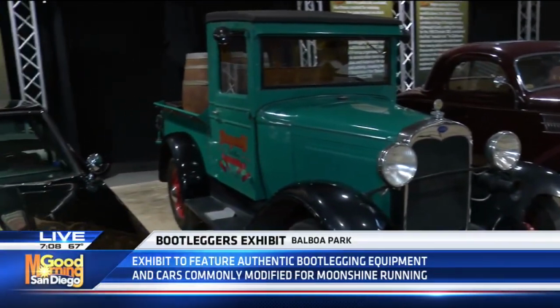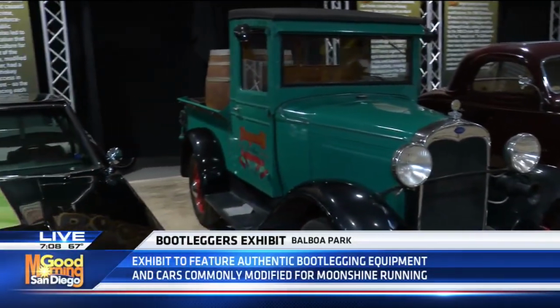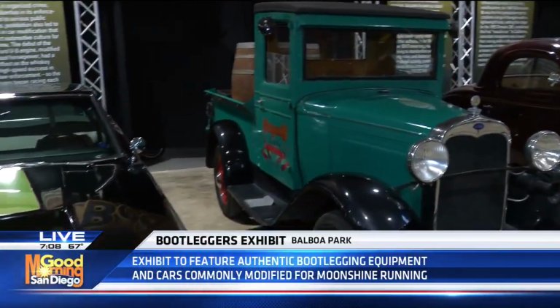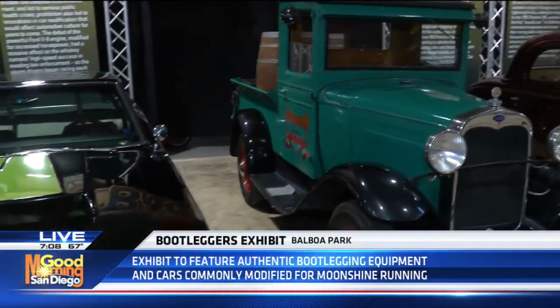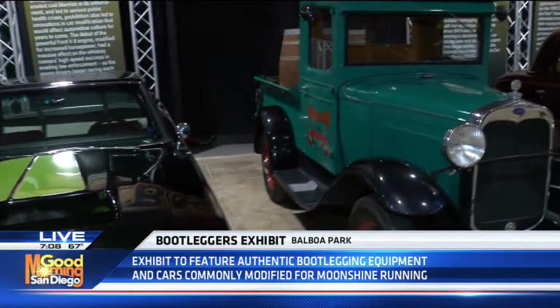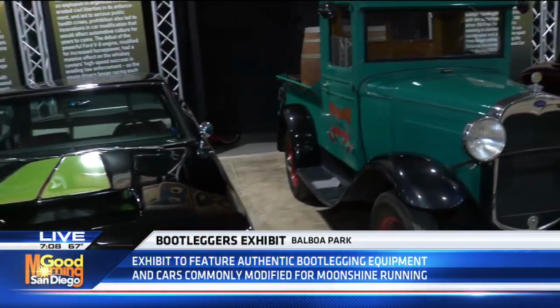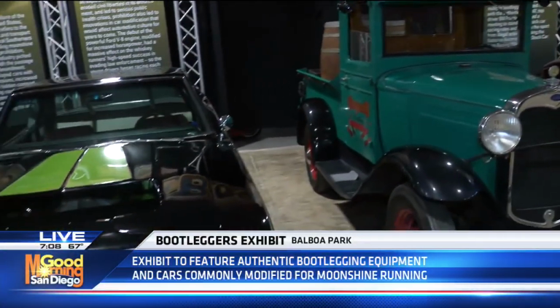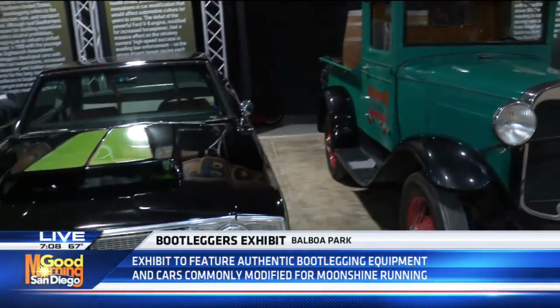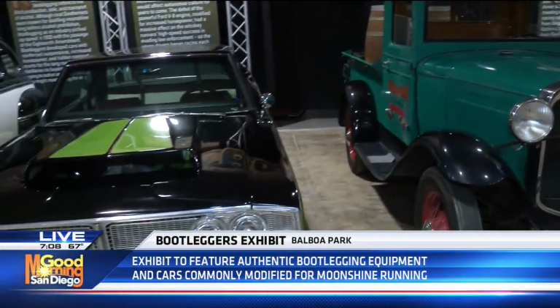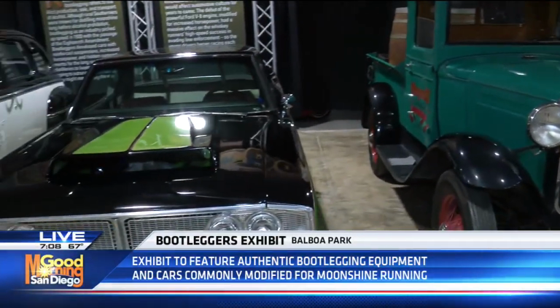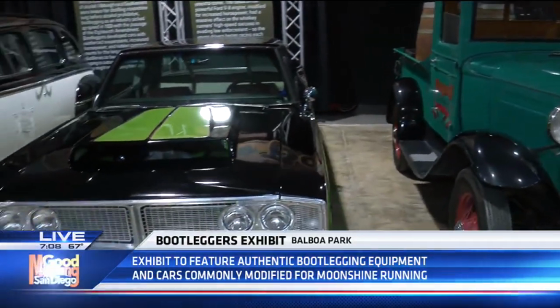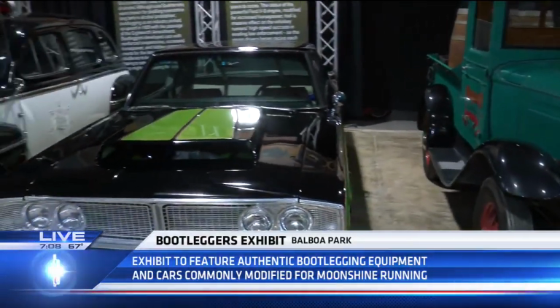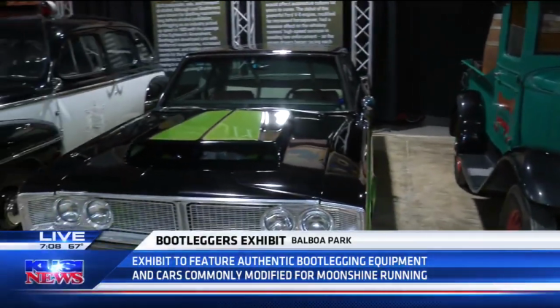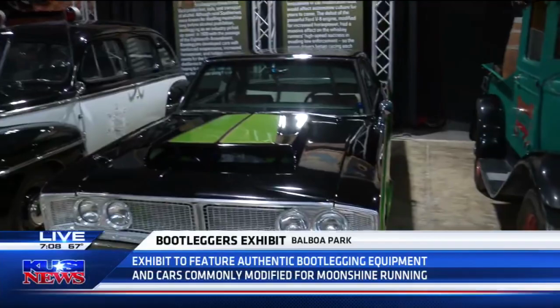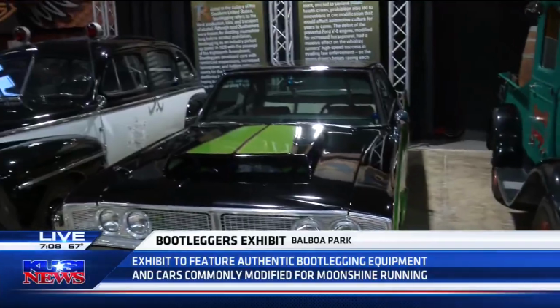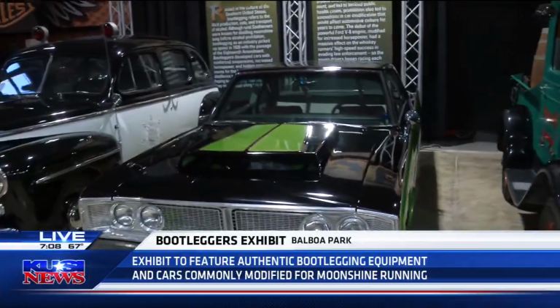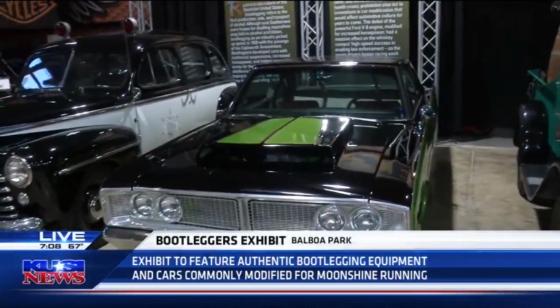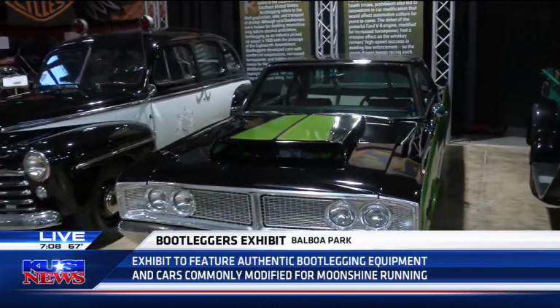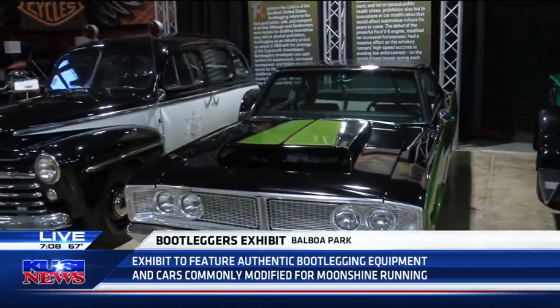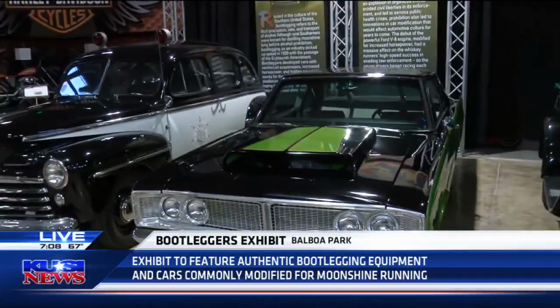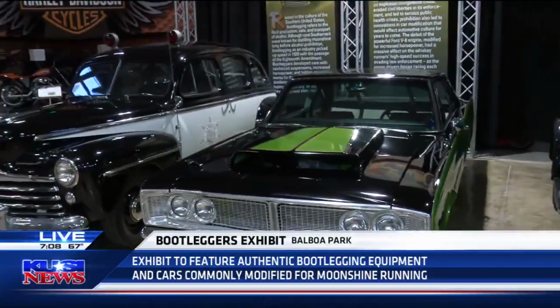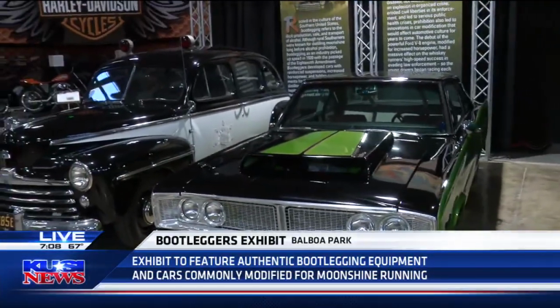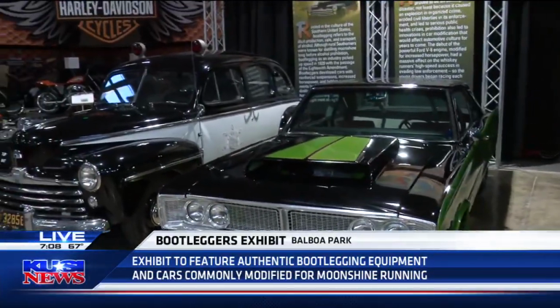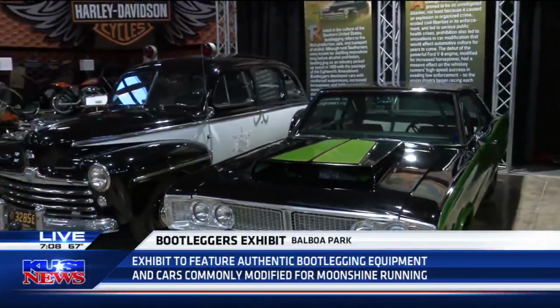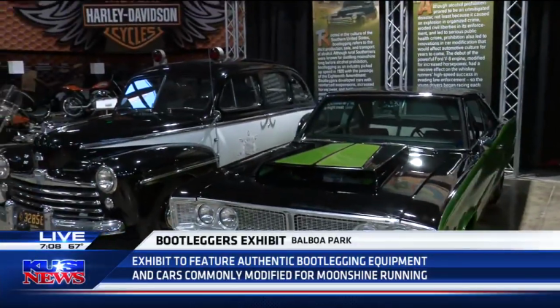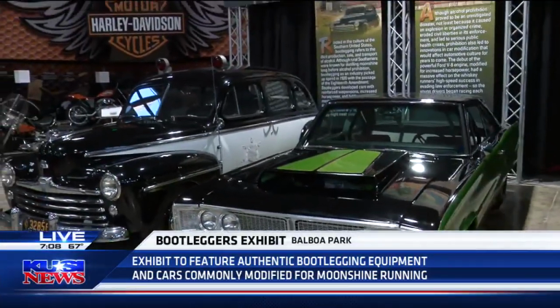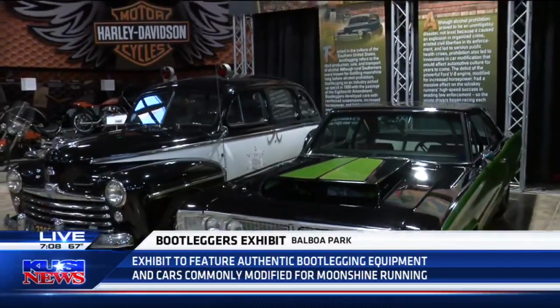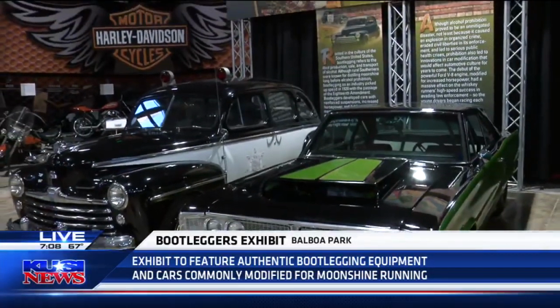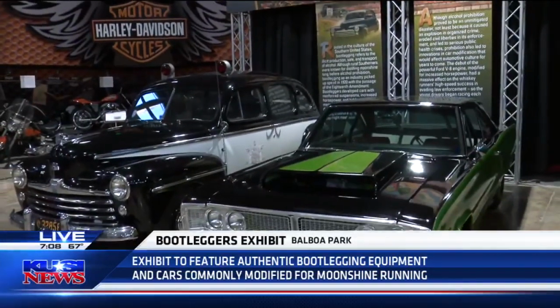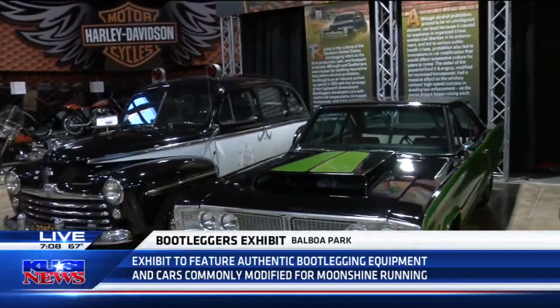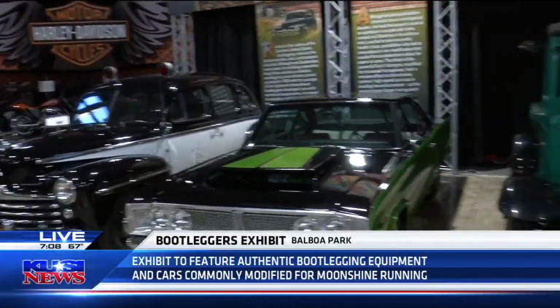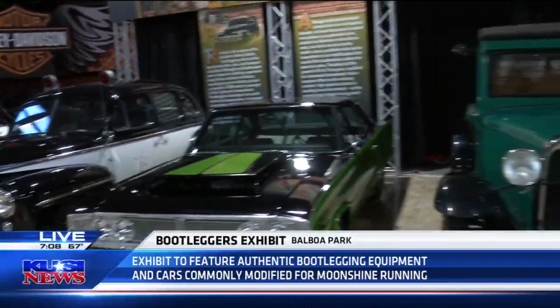They got together and decided to come up with a bunch of rules and make the National Stock Car Auto Racing — so NASCAR, yeah.